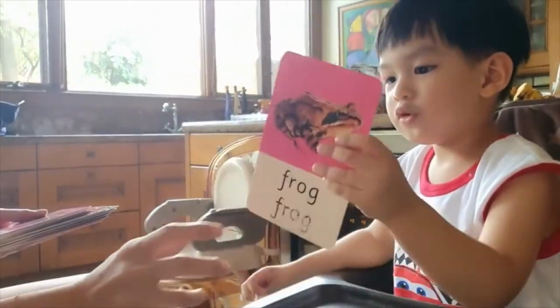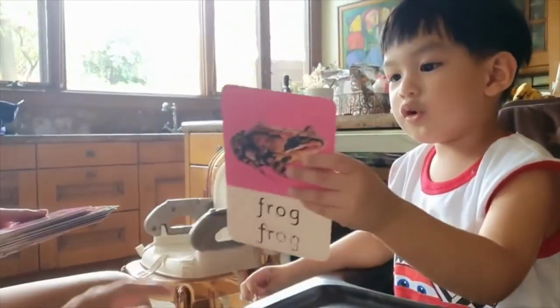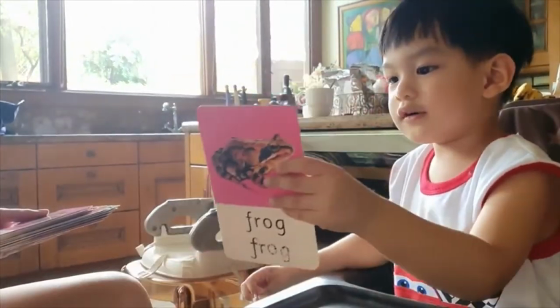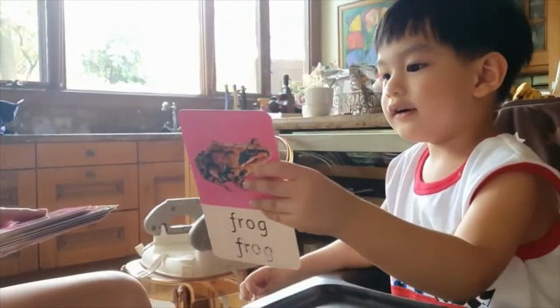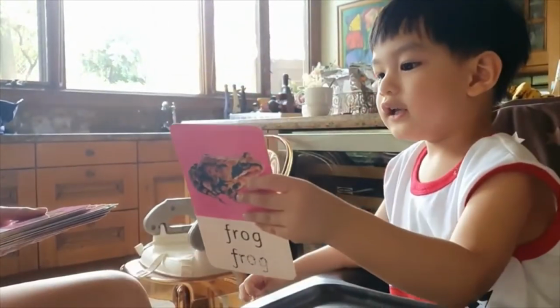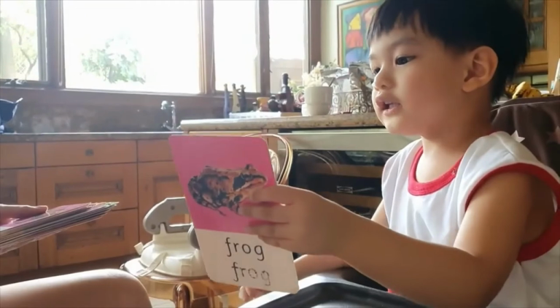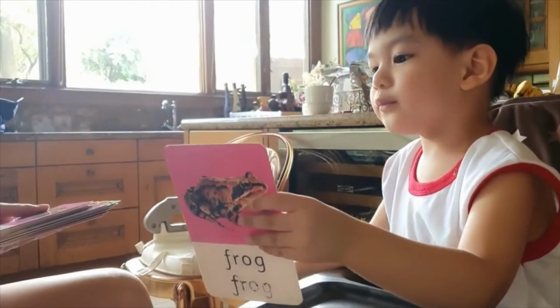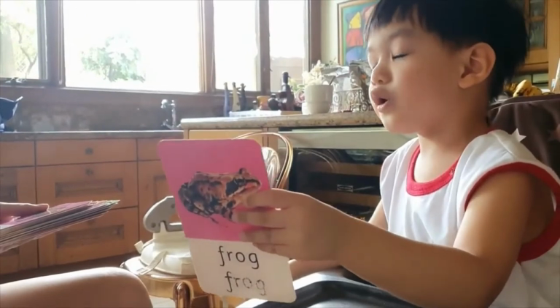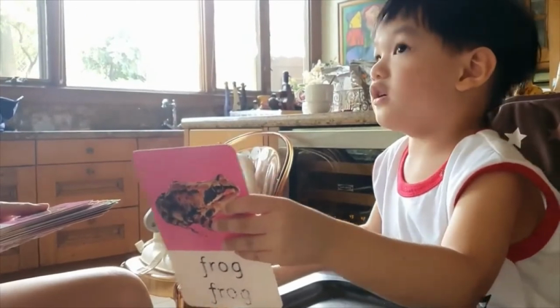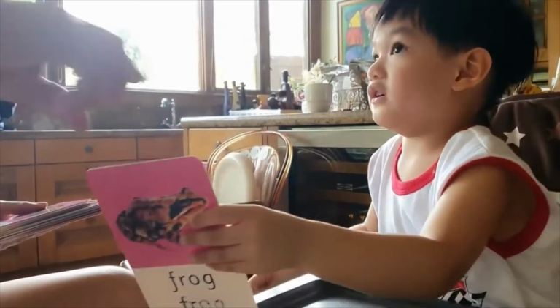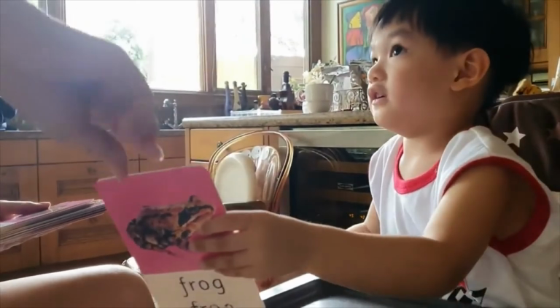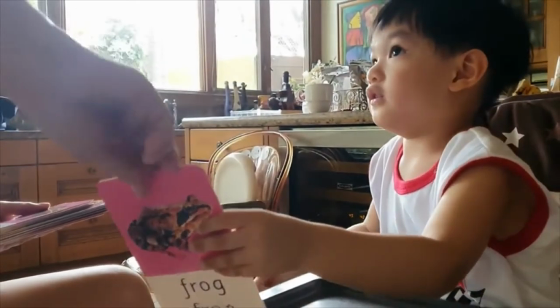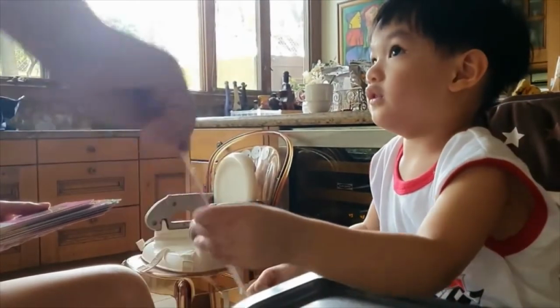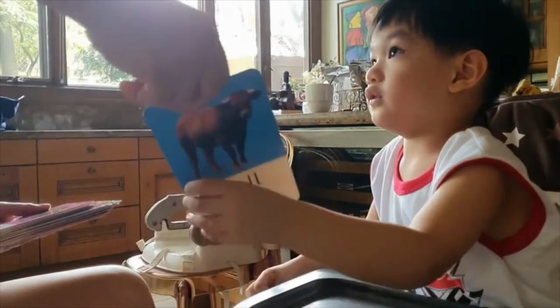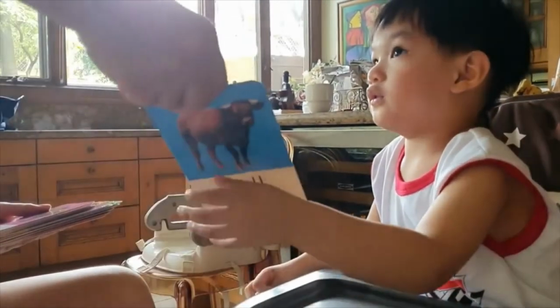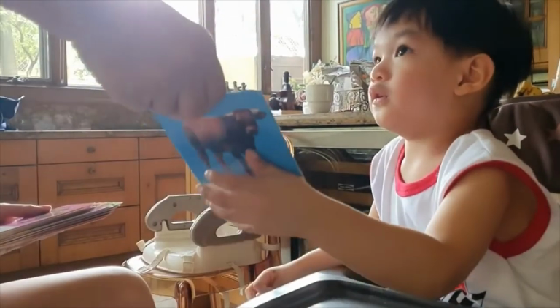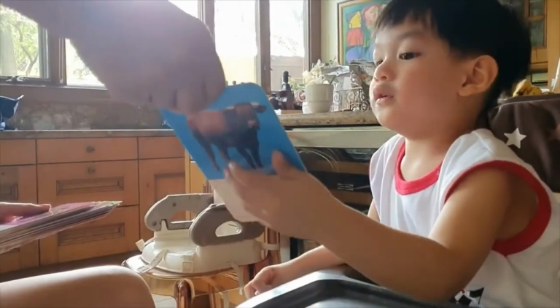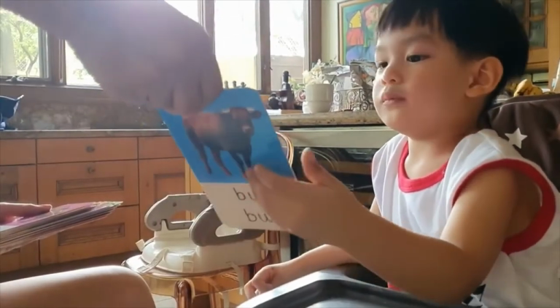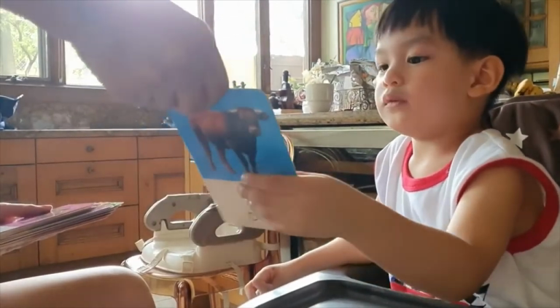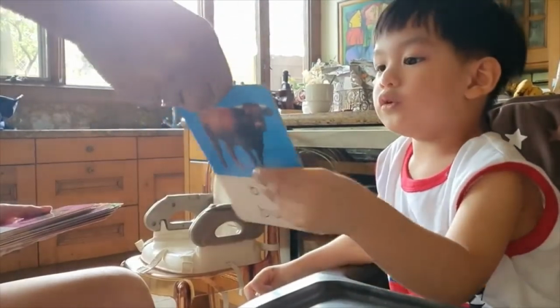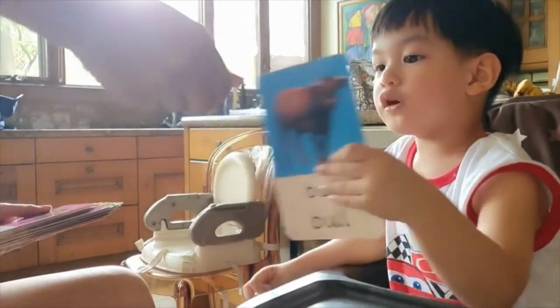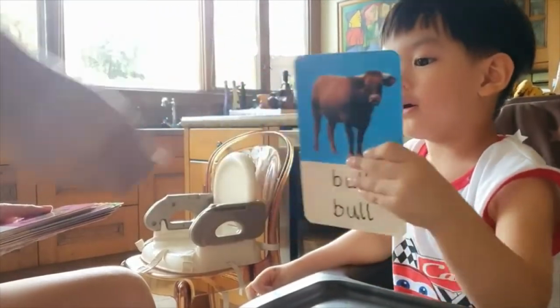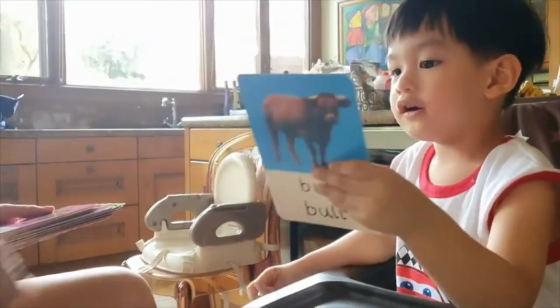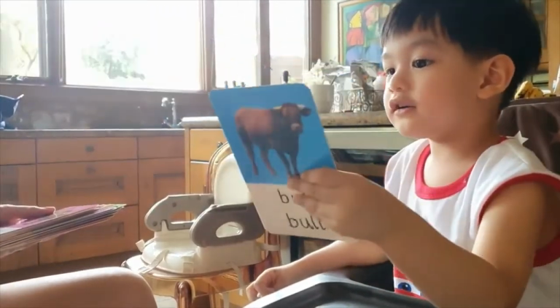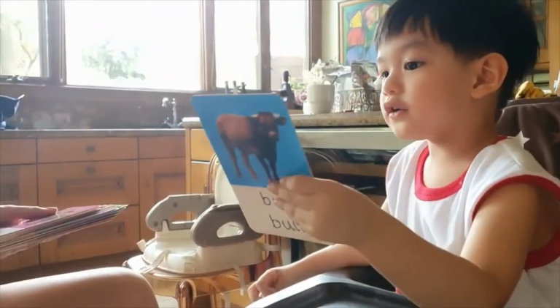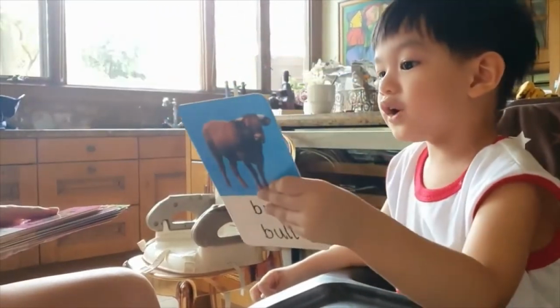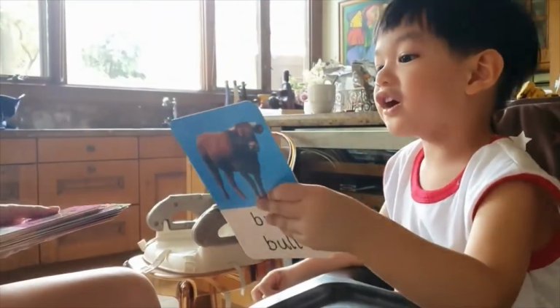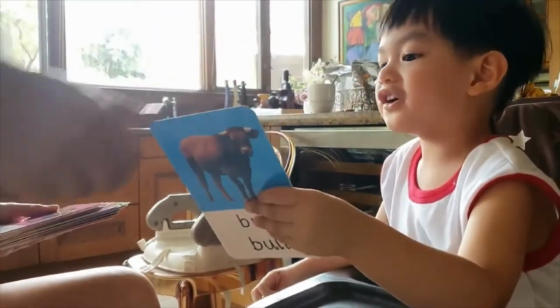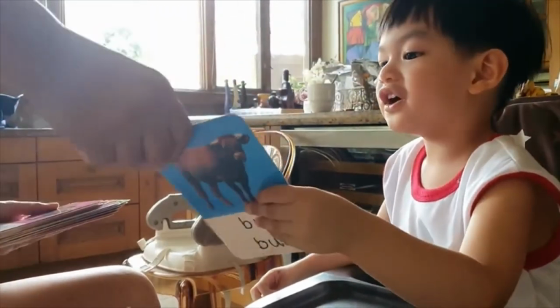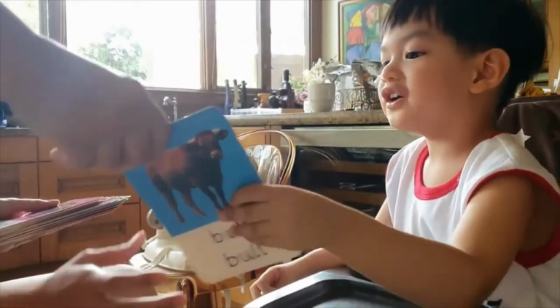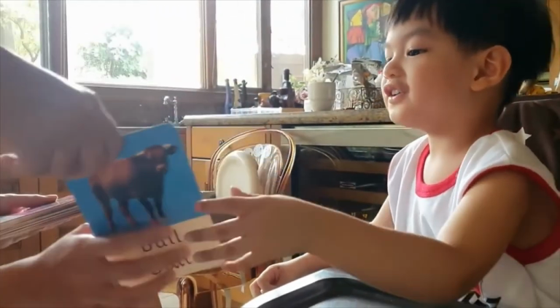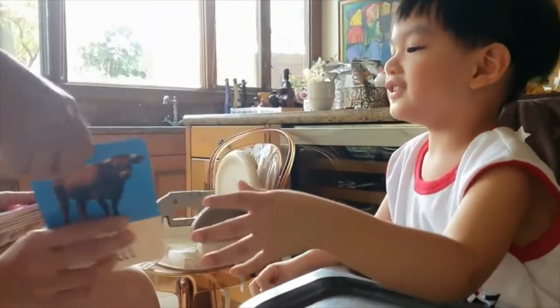Look! It's a wolf! How about this one? Look! It's a wolf! Very good!